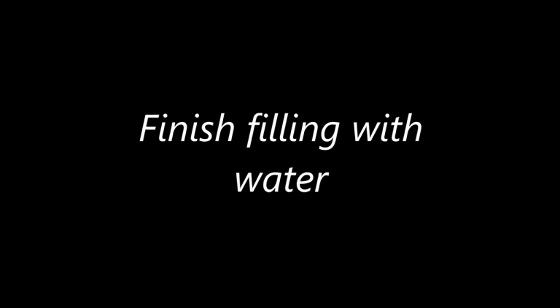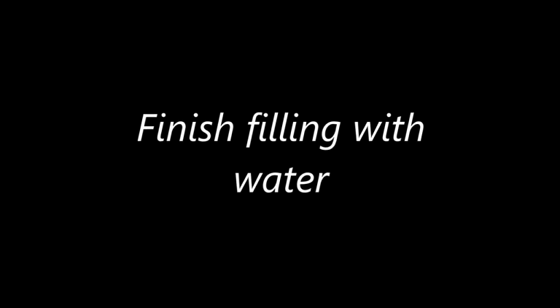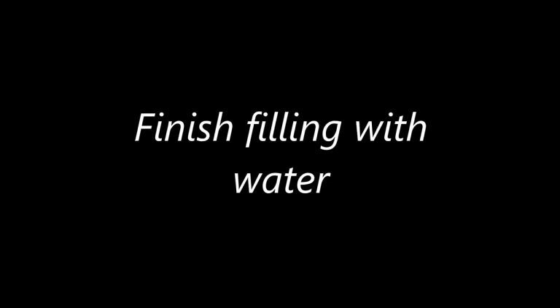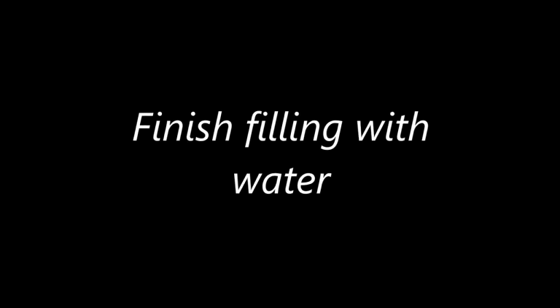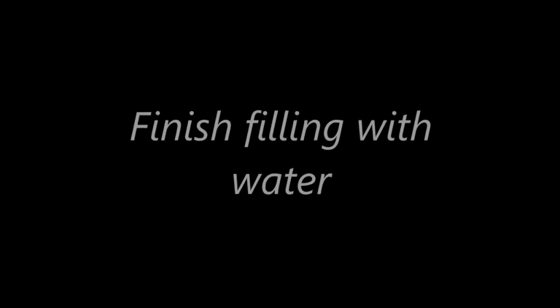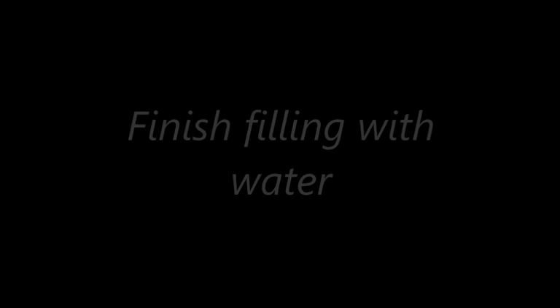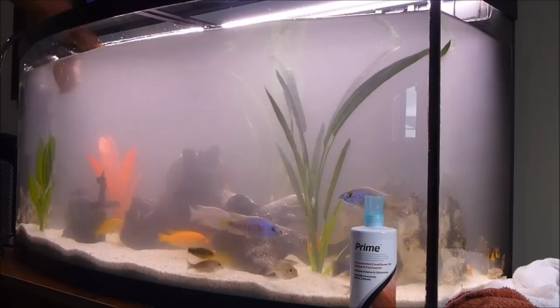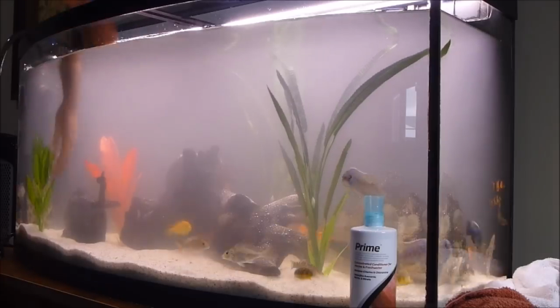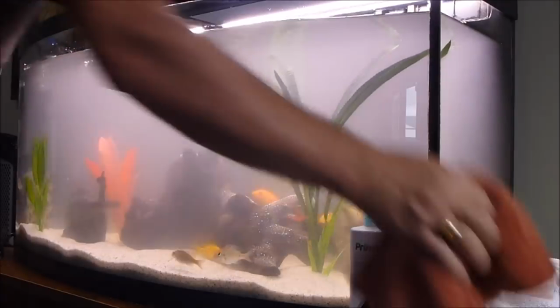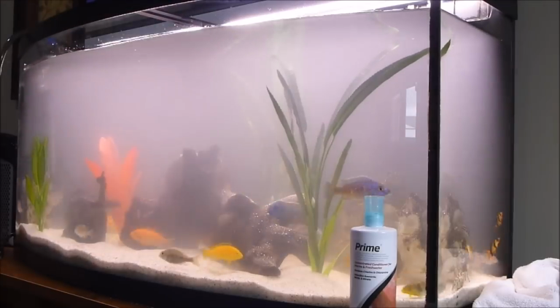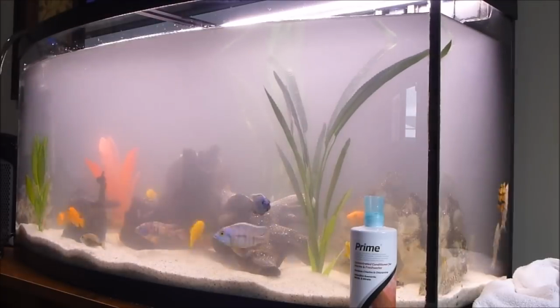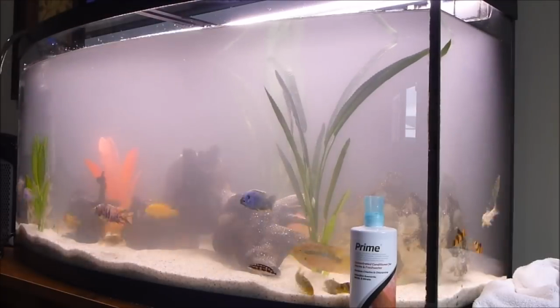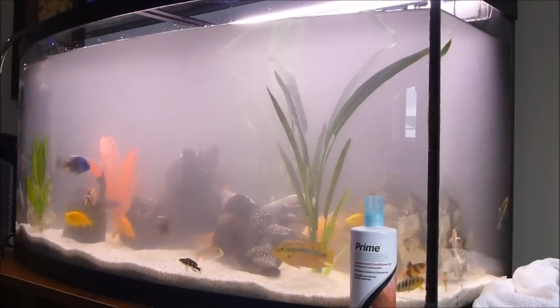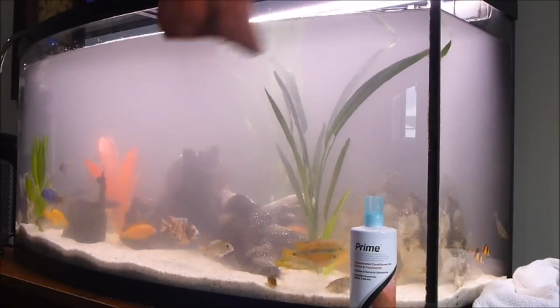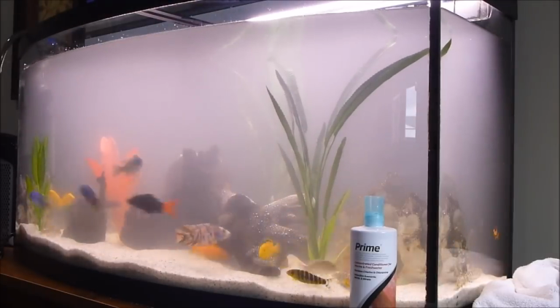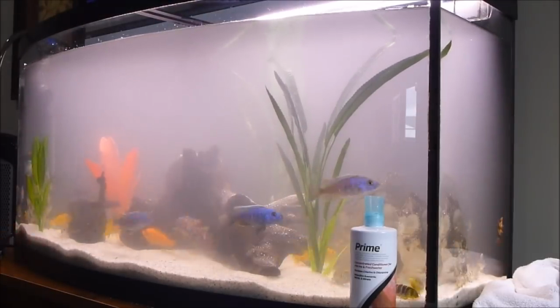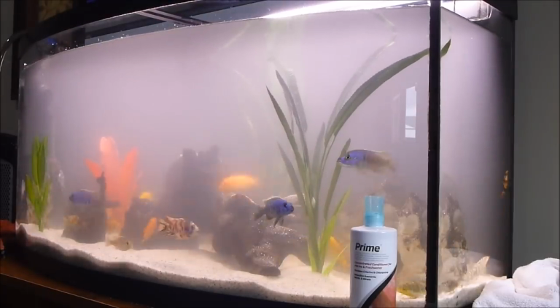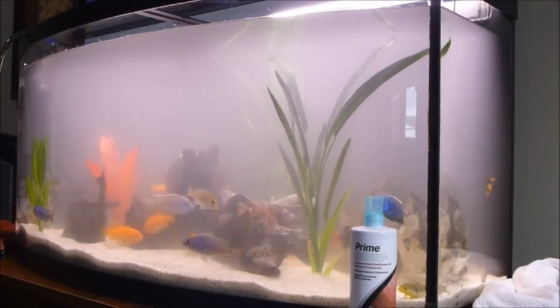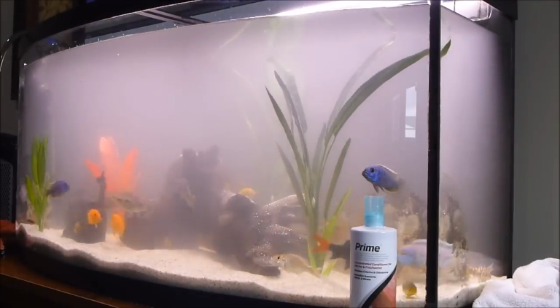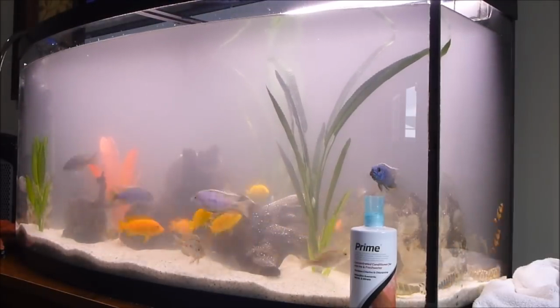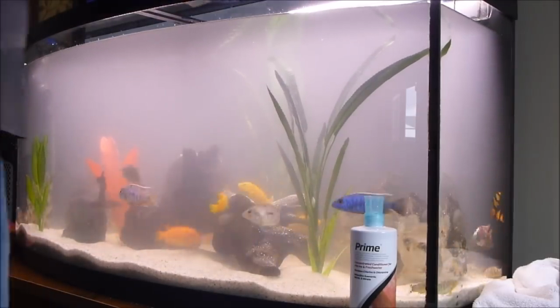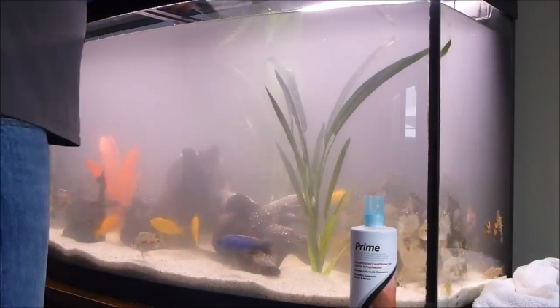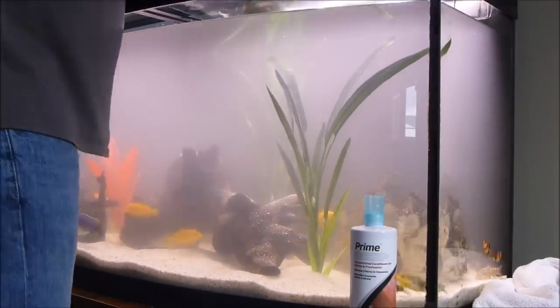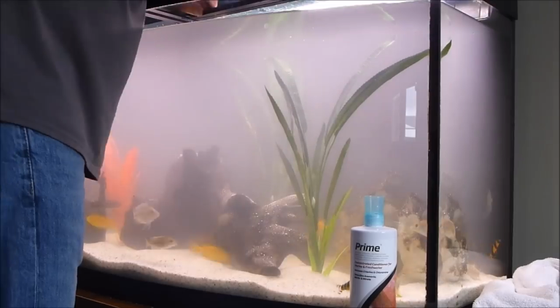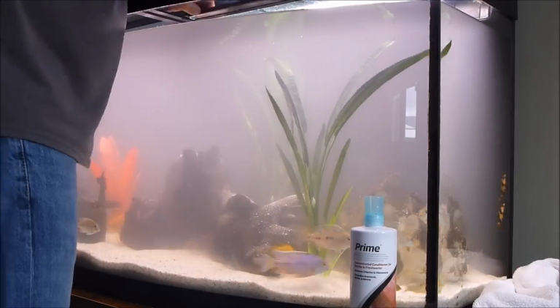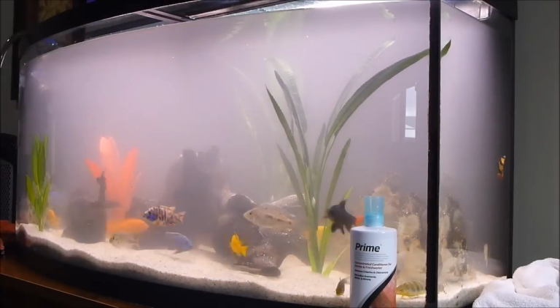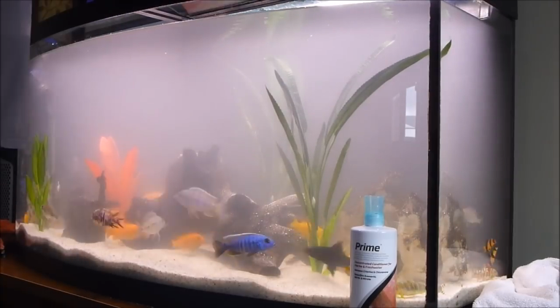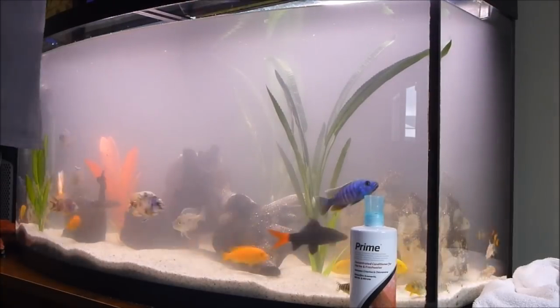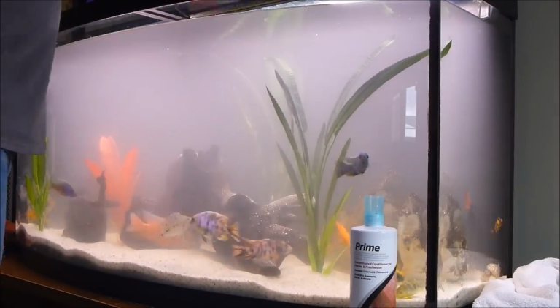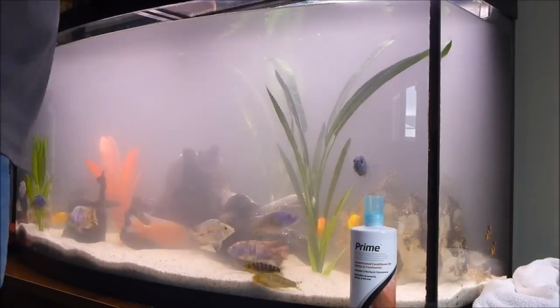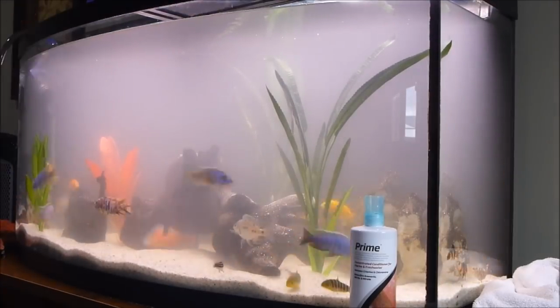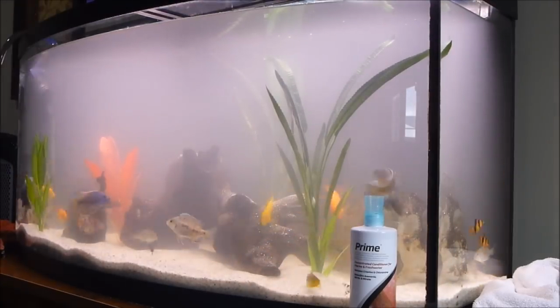My water changes are twice a week, anywhere between 50 and 80% of the water.